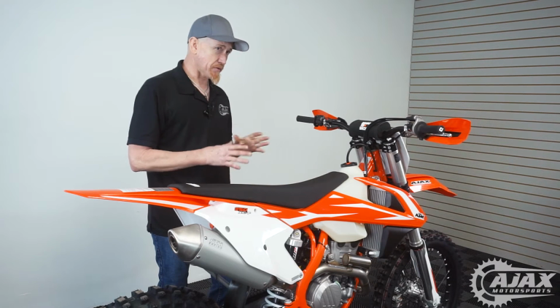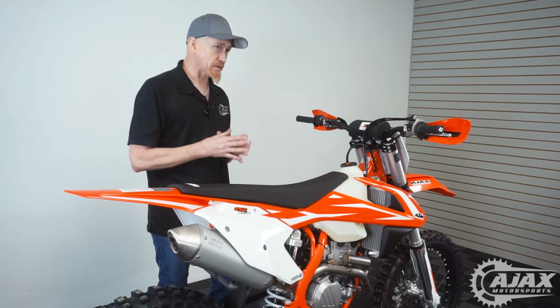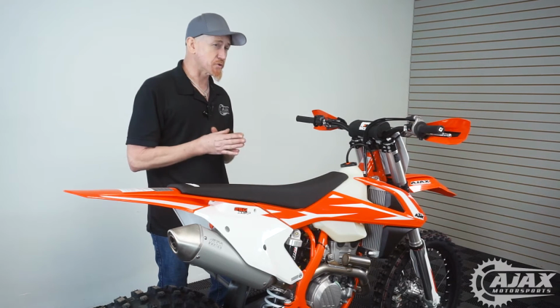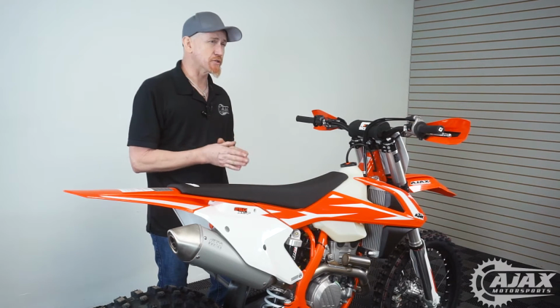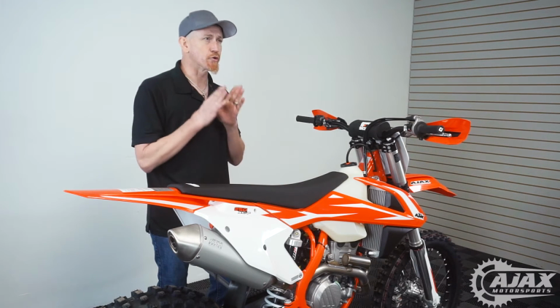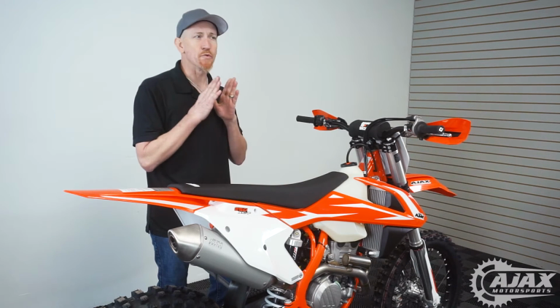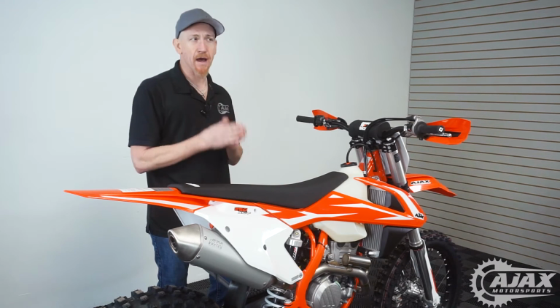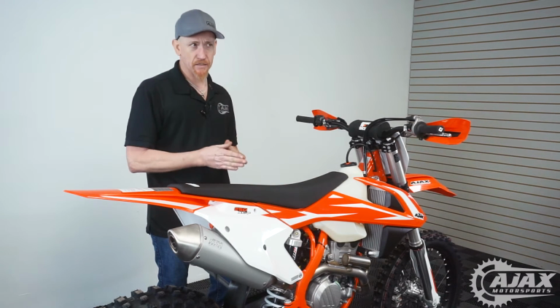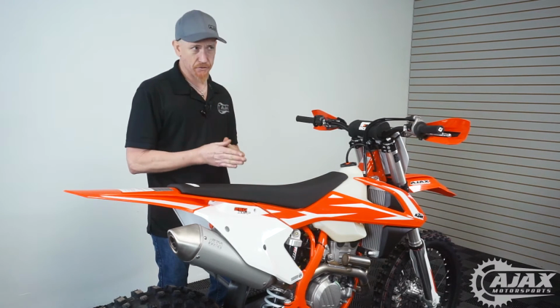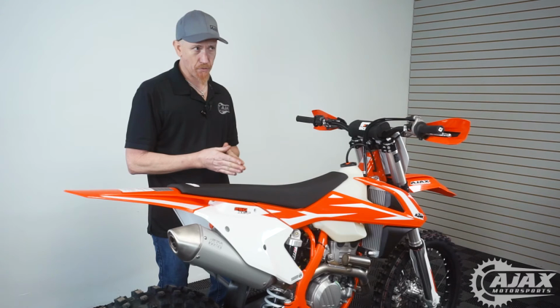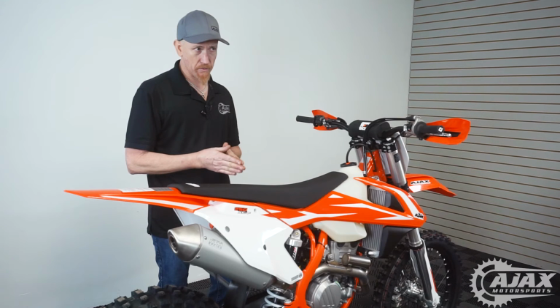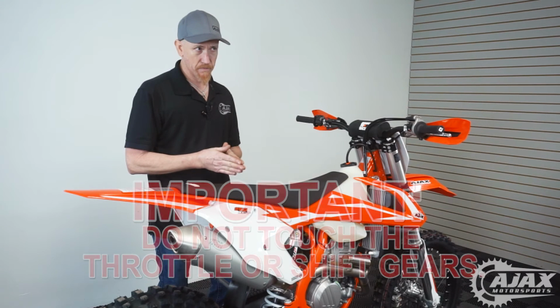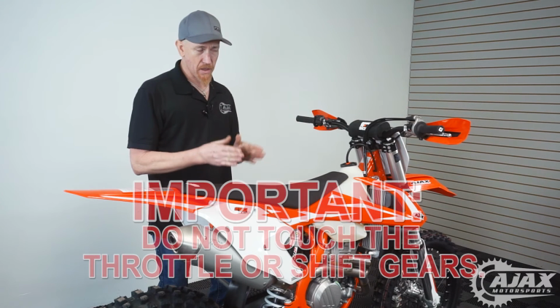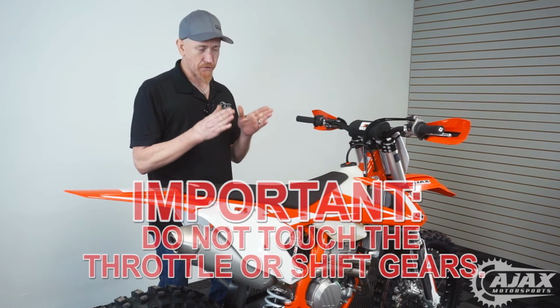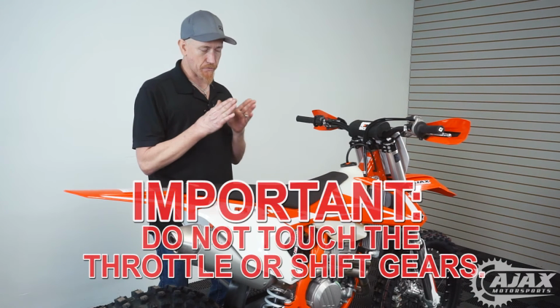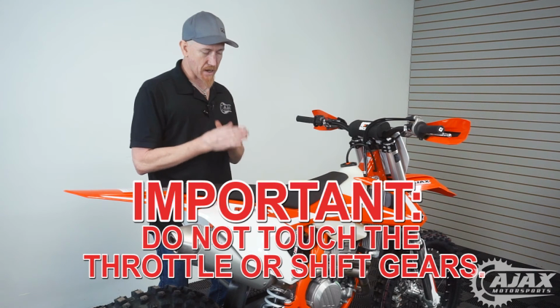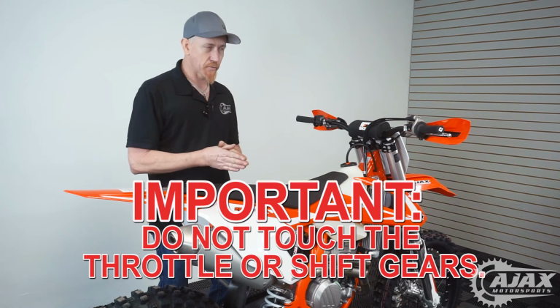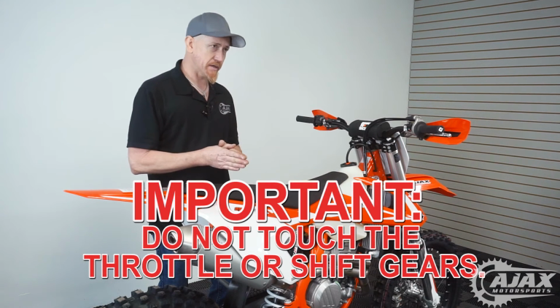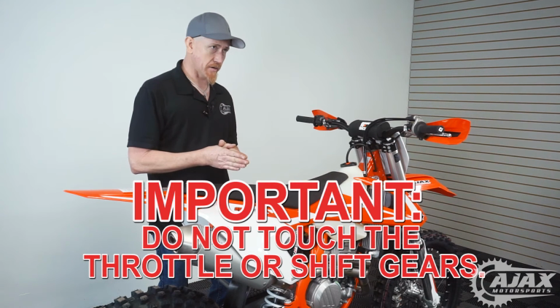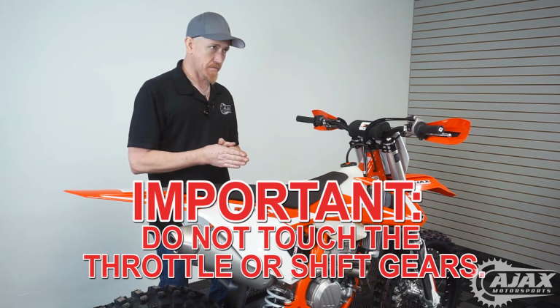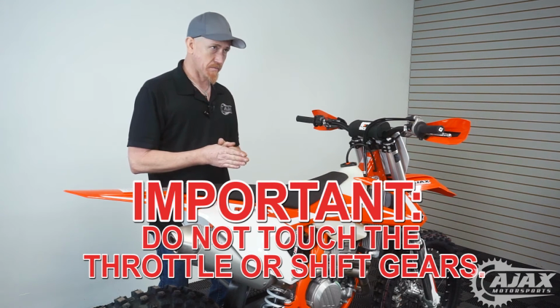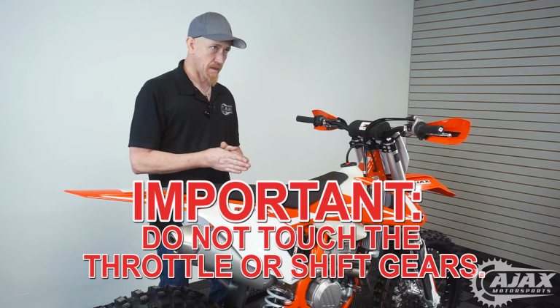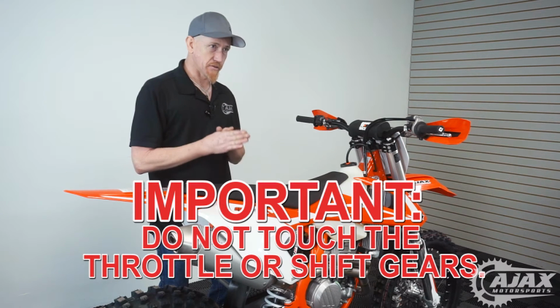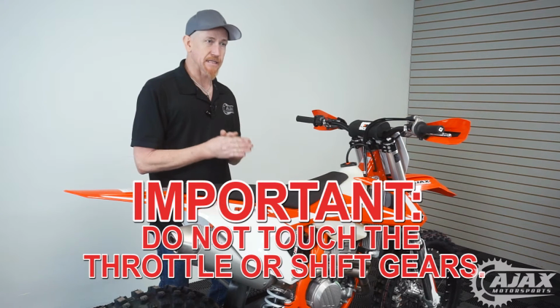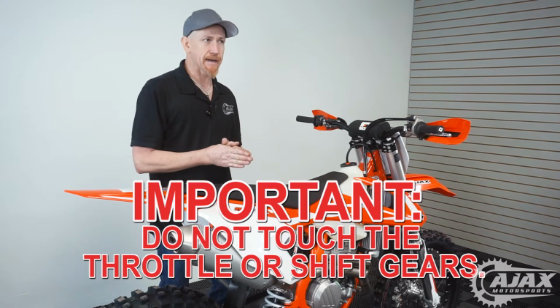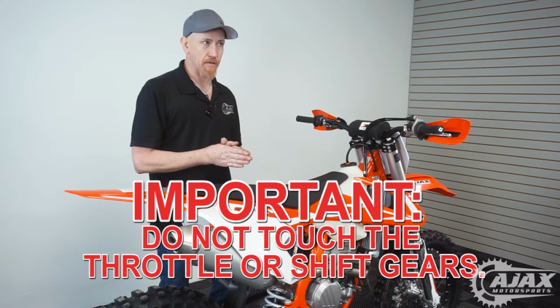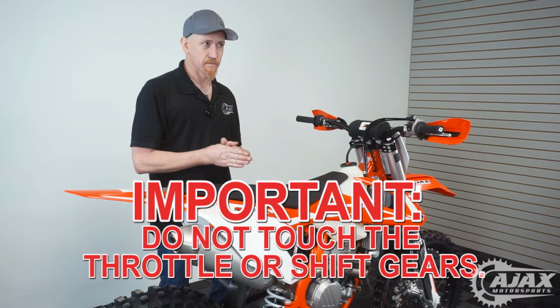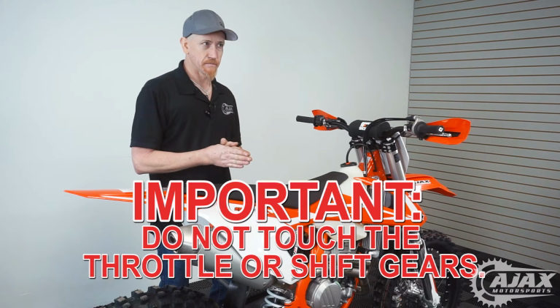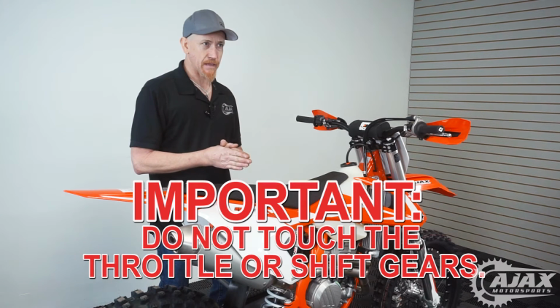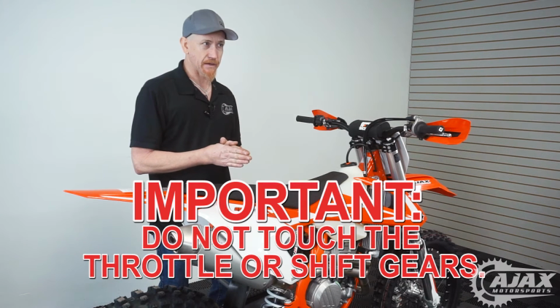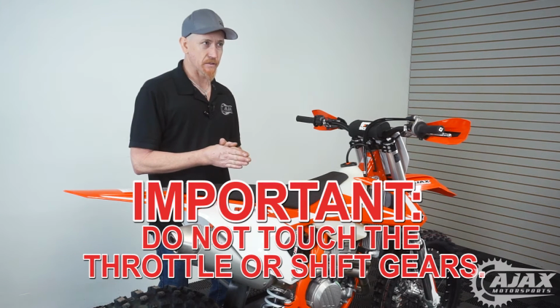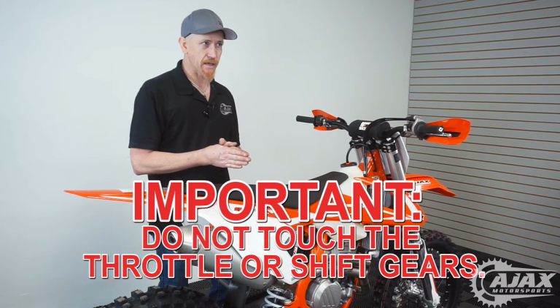Now during this procedure, do not touch the throttle, do not put it in gear — just let it idle and do its thing.